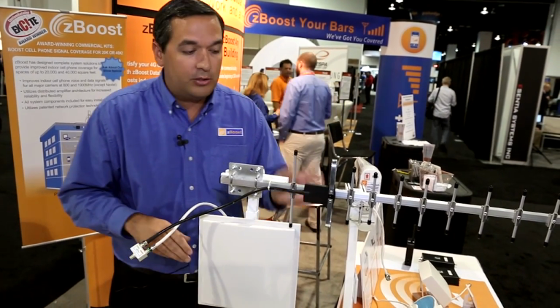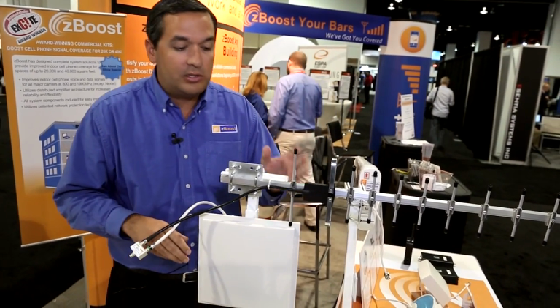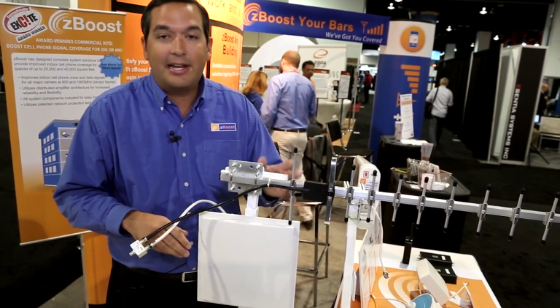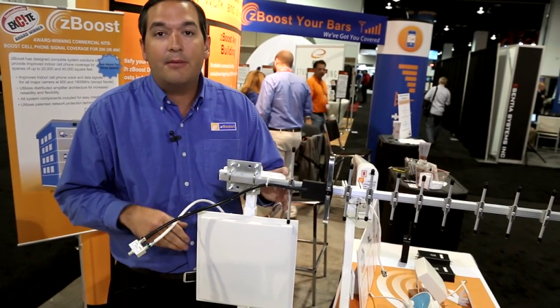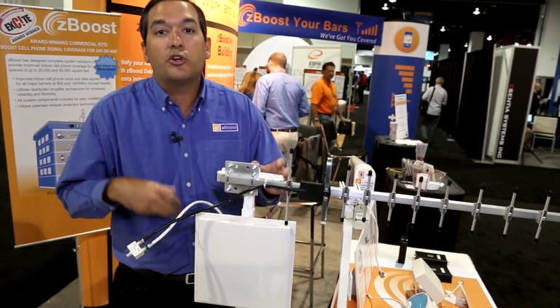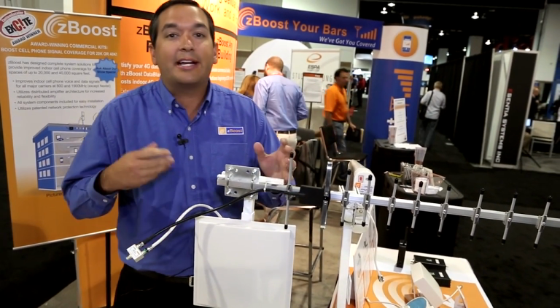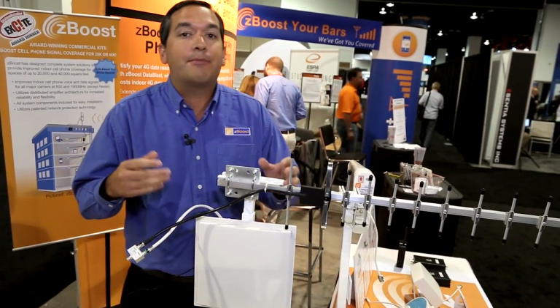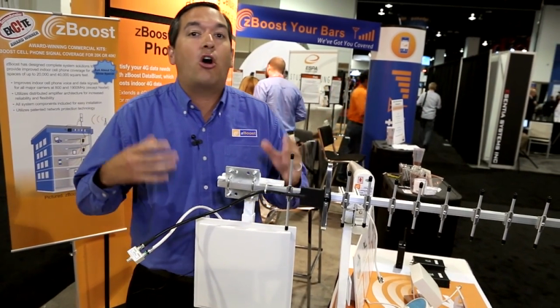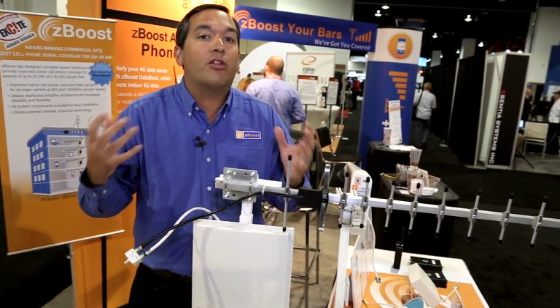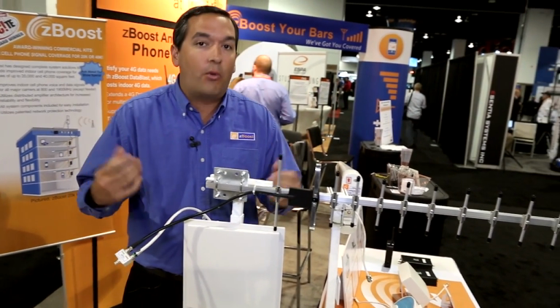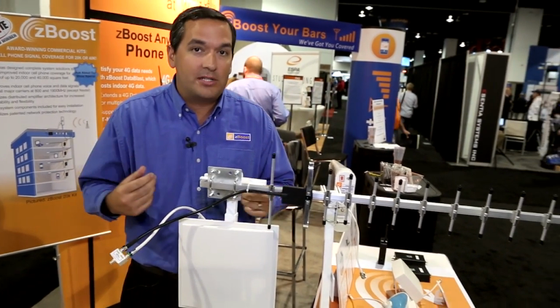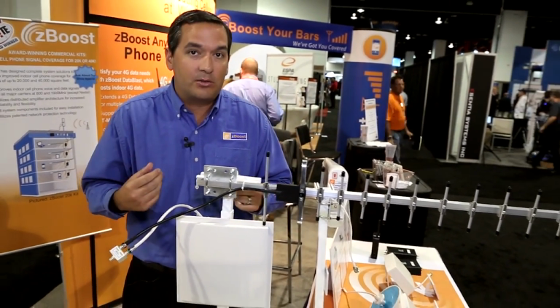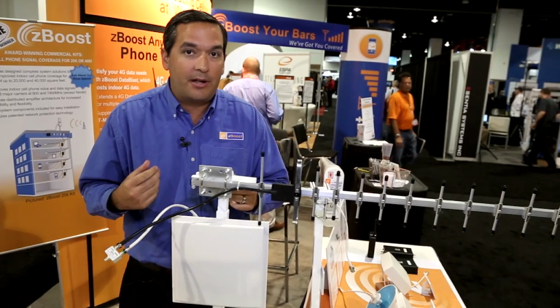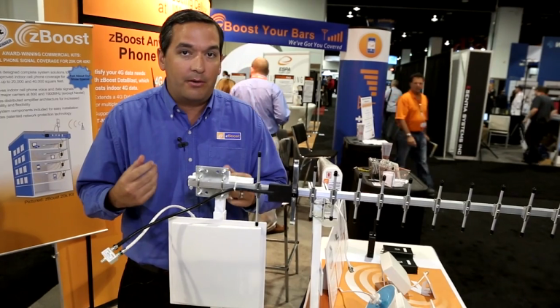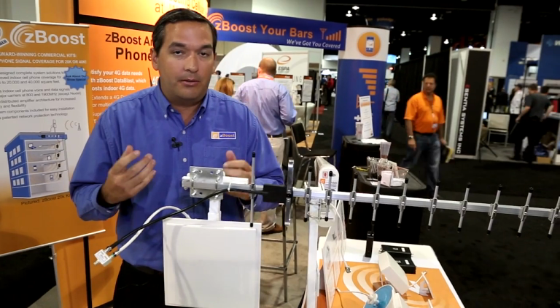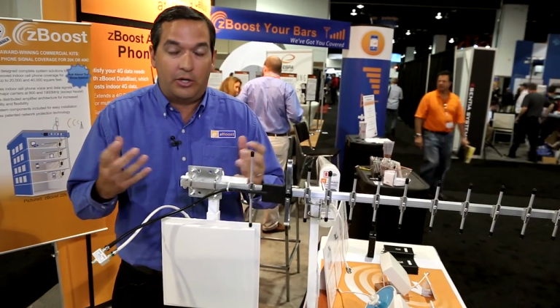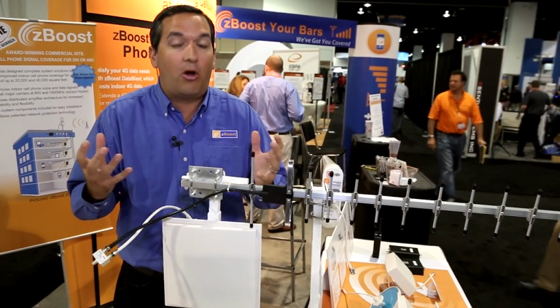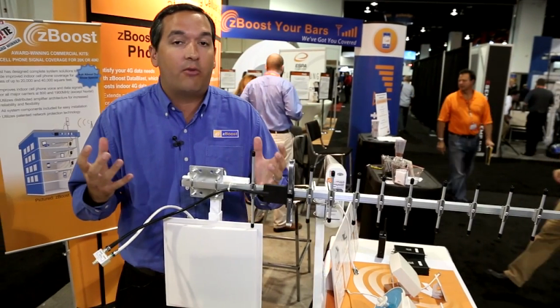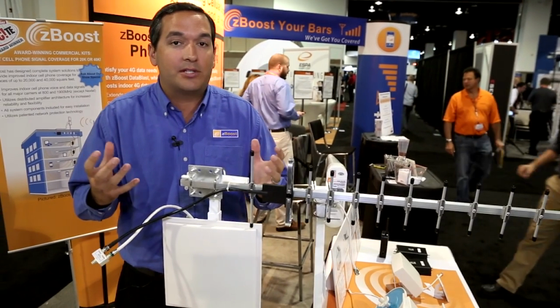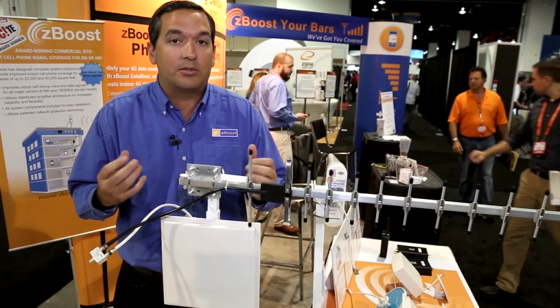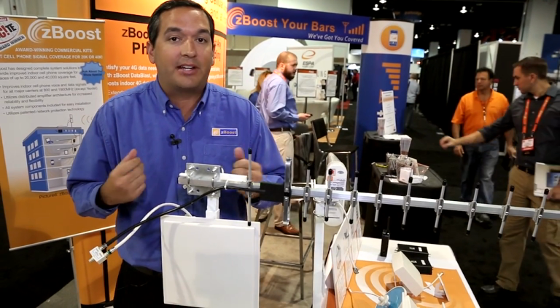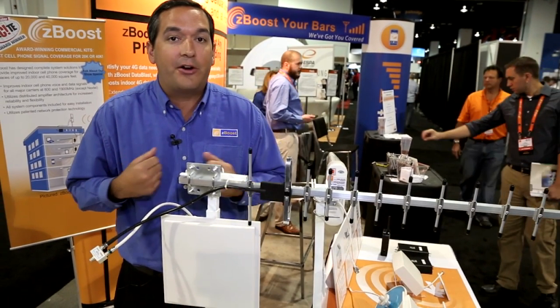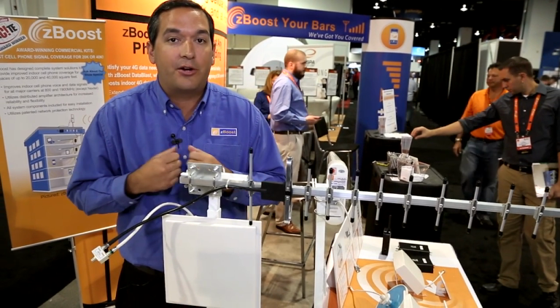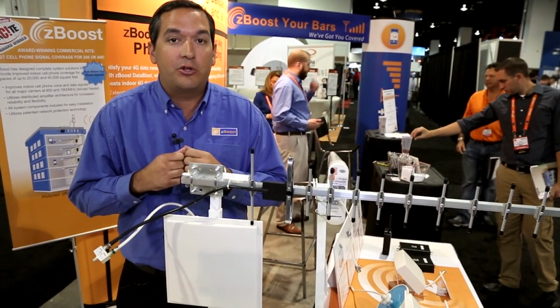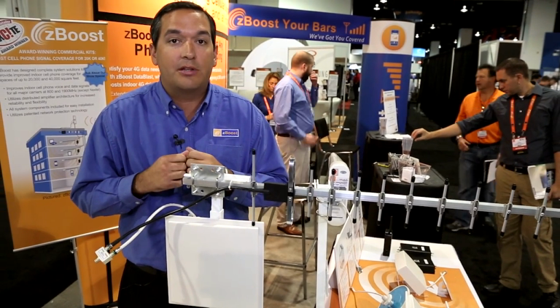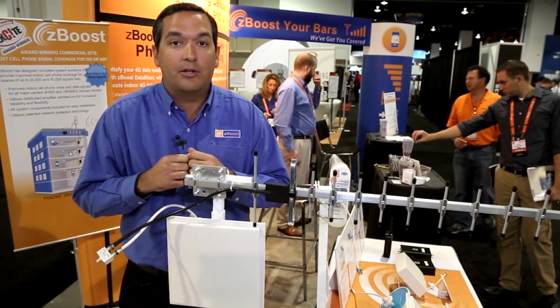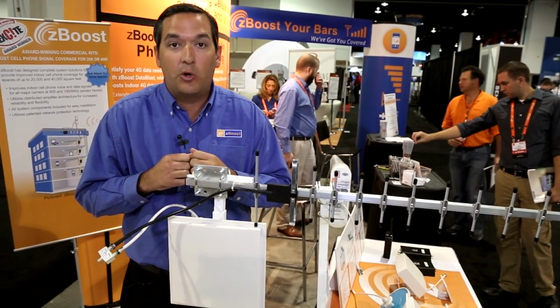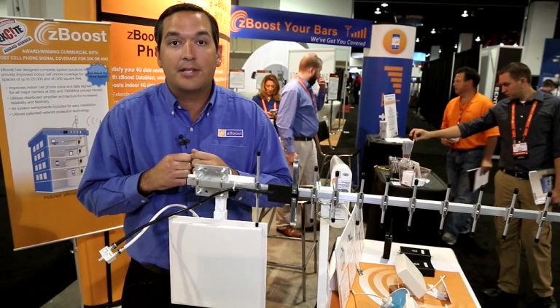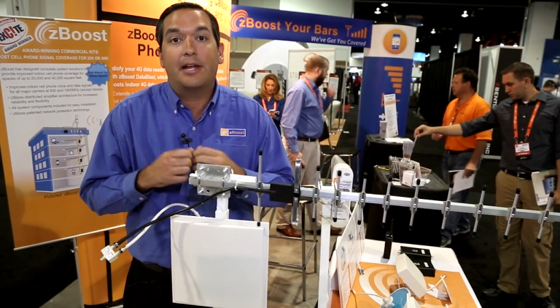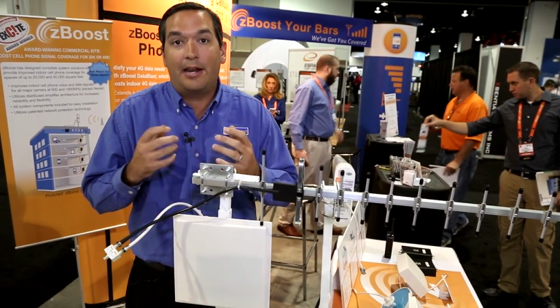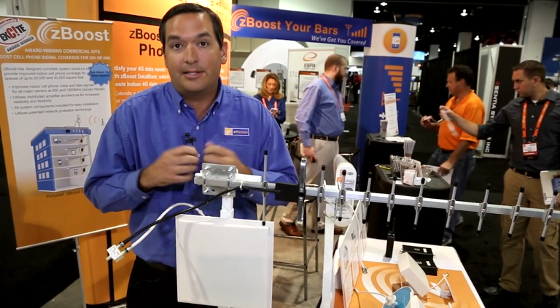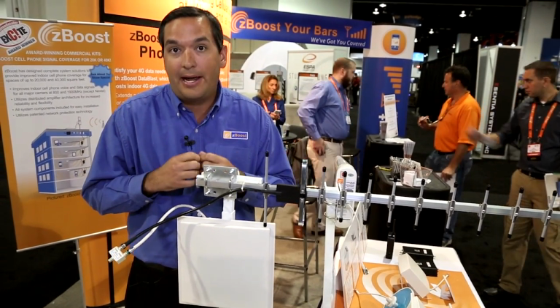Using them in tandem, you're going to capture all the voice signals — generally all the voice signals of the carriers used in the US and Canada today.